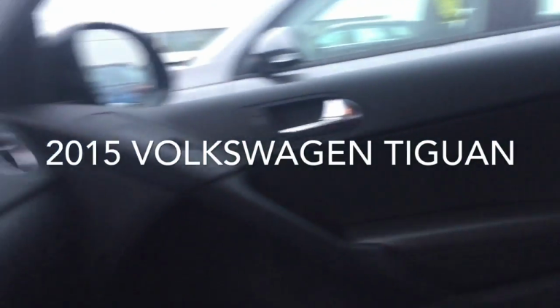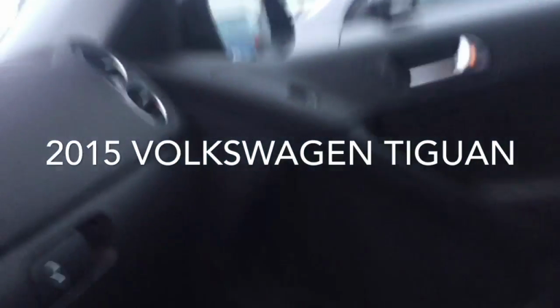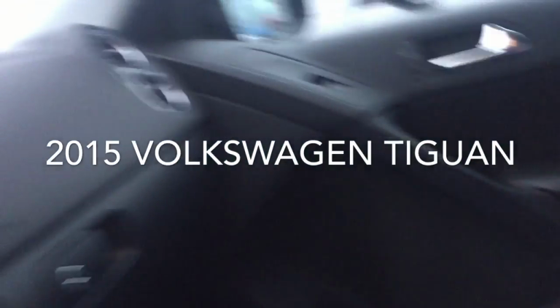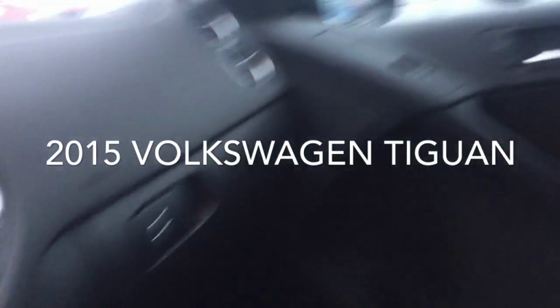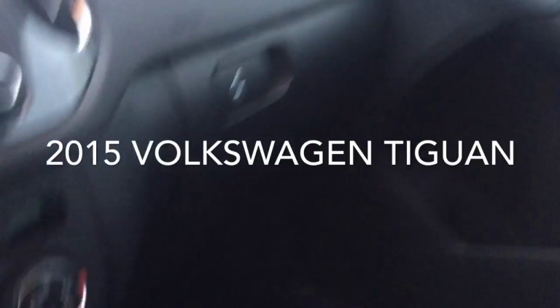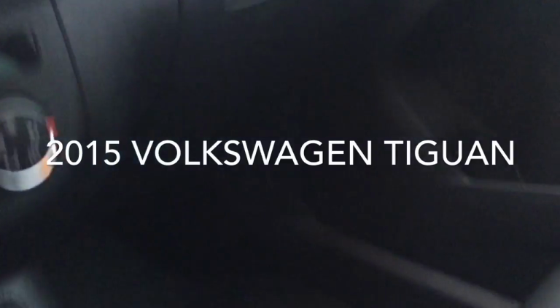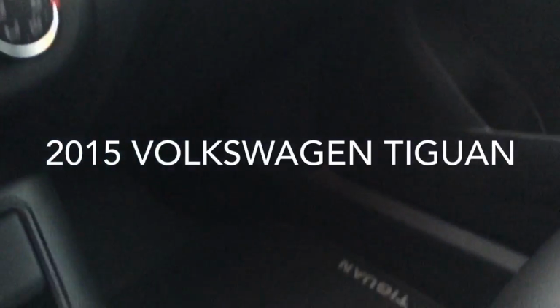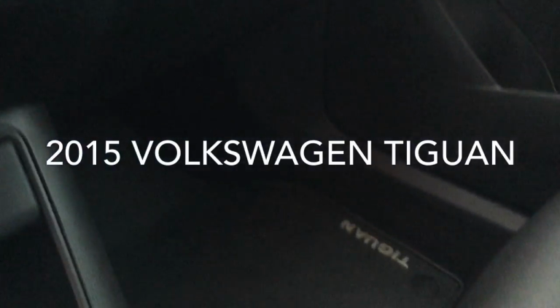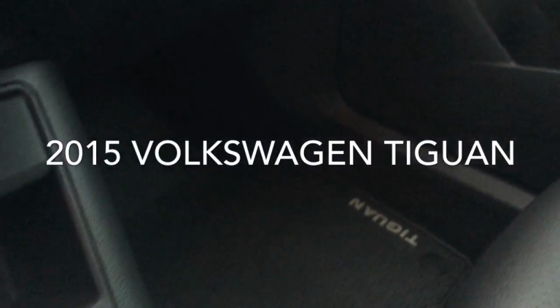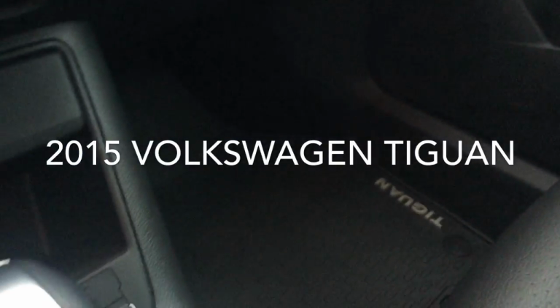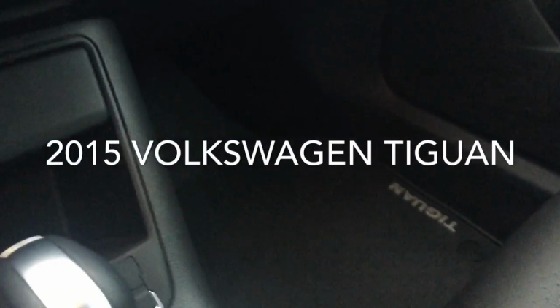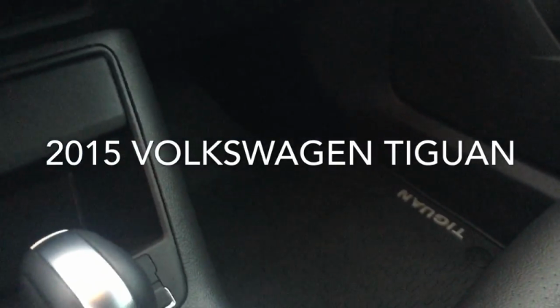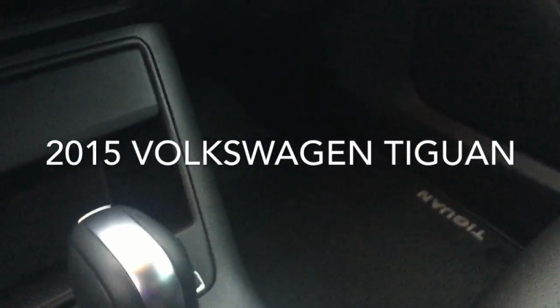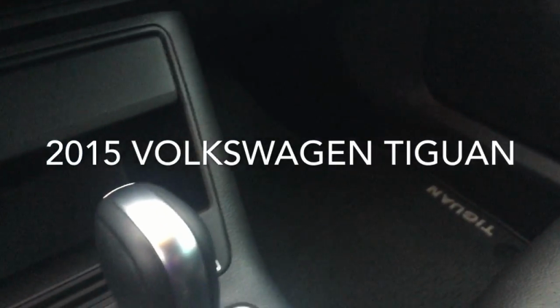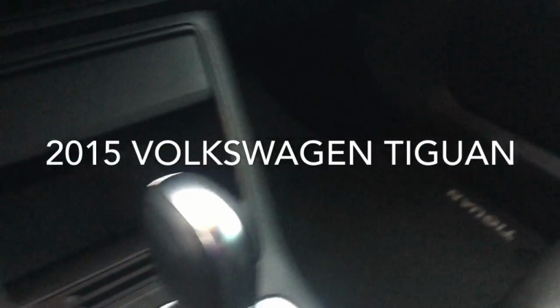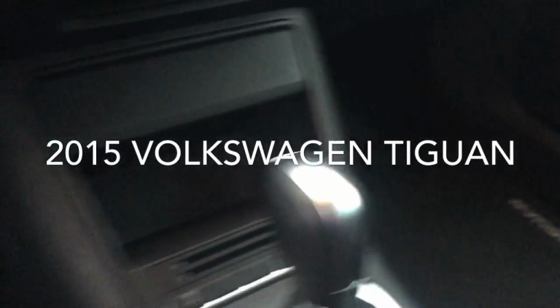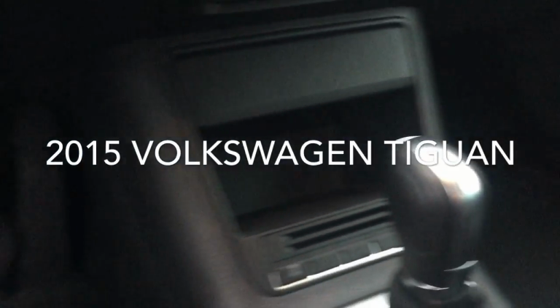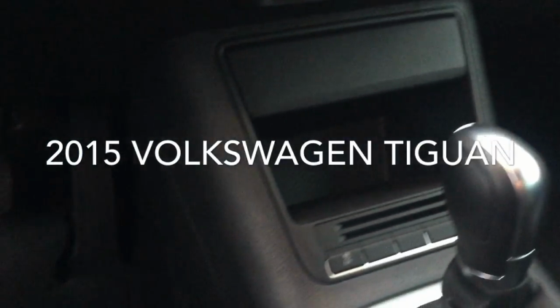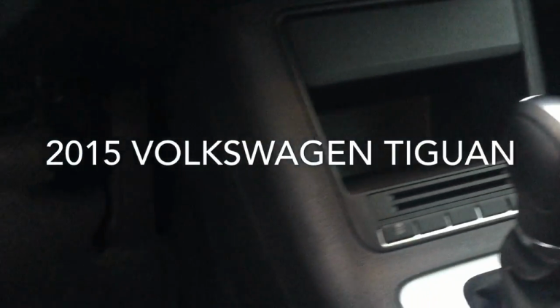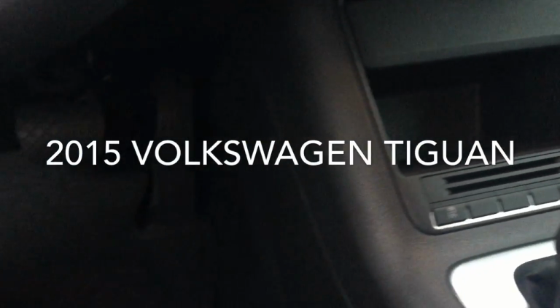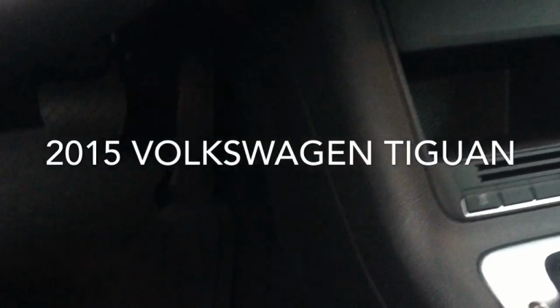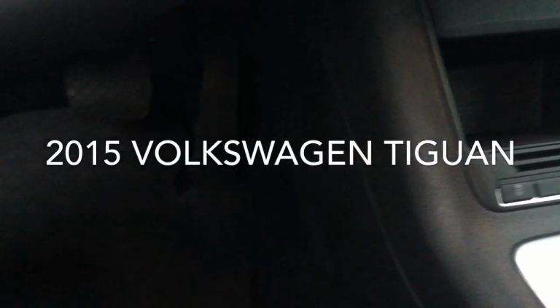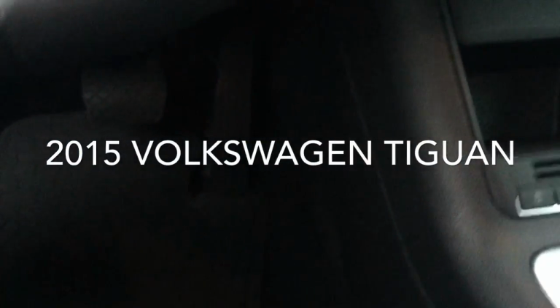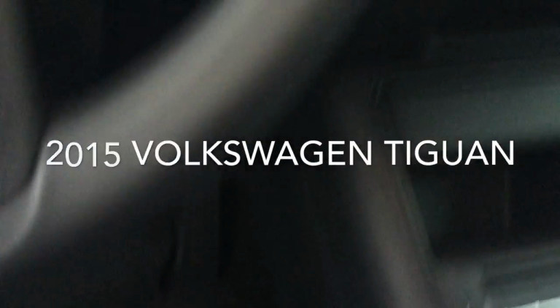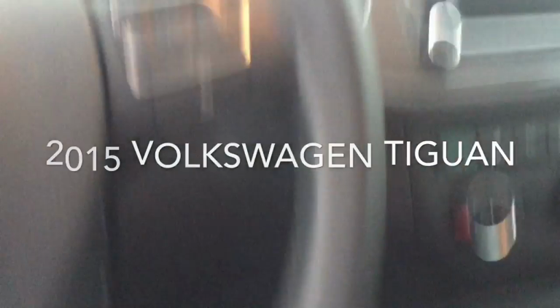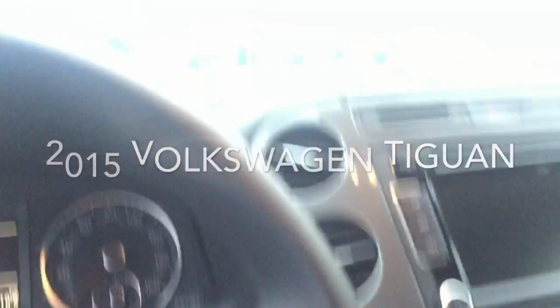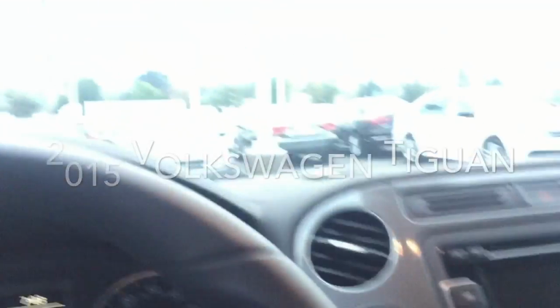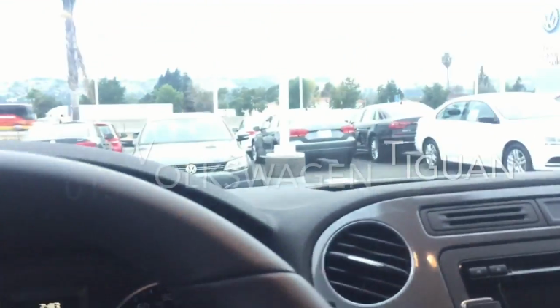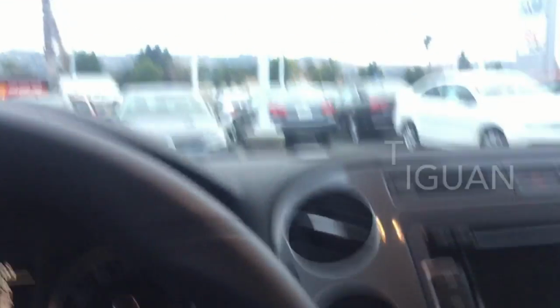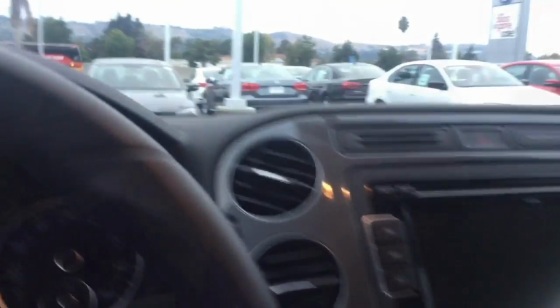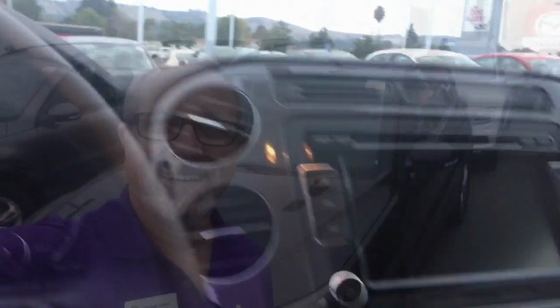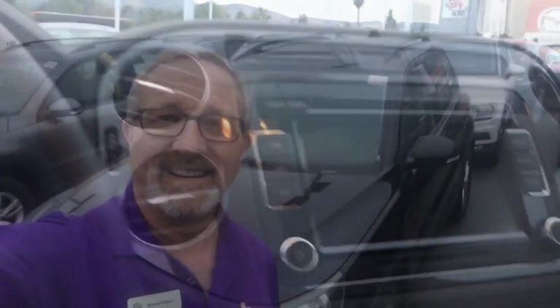Almost like new. There's also a nice rubber mat set kit in here as well — a great car.